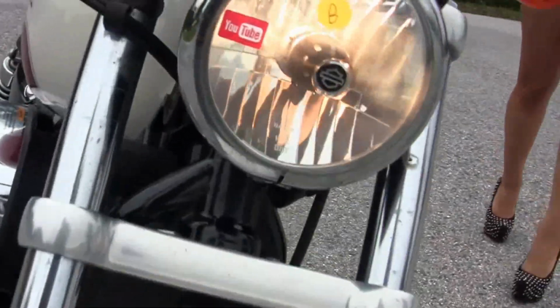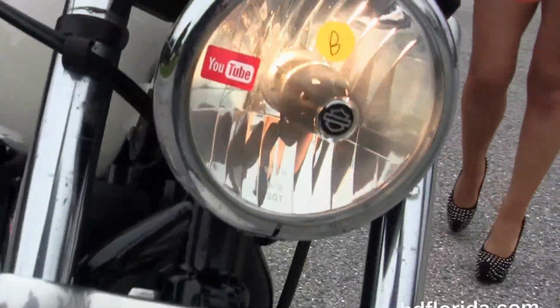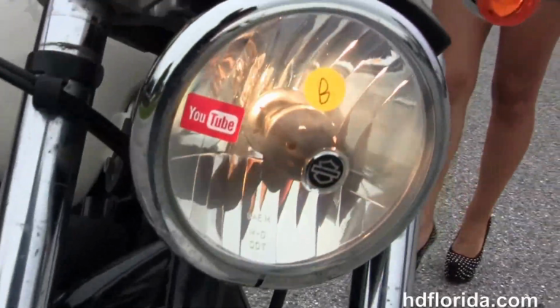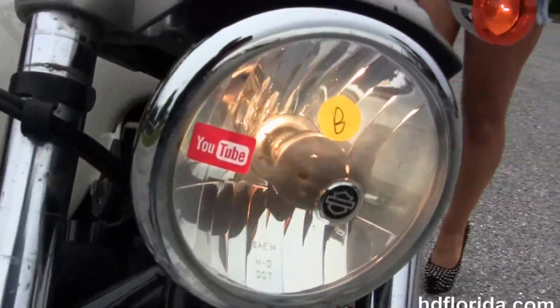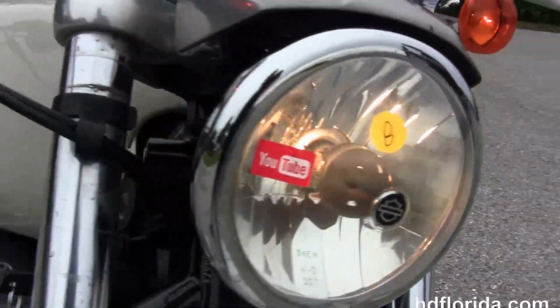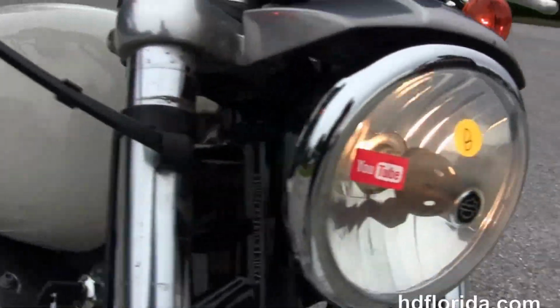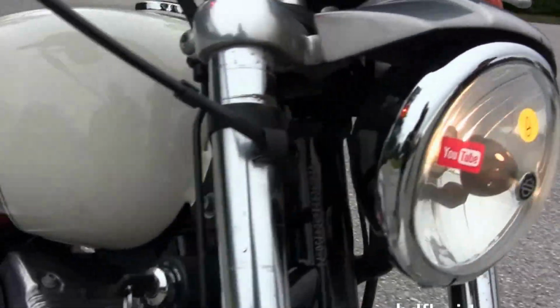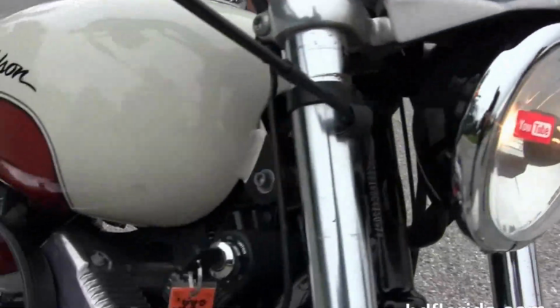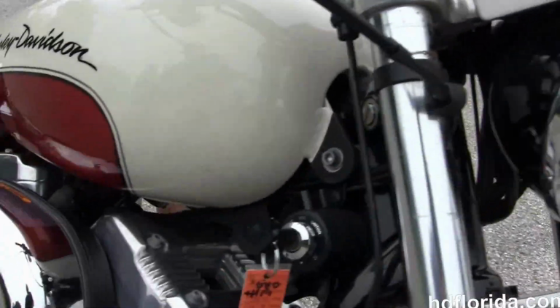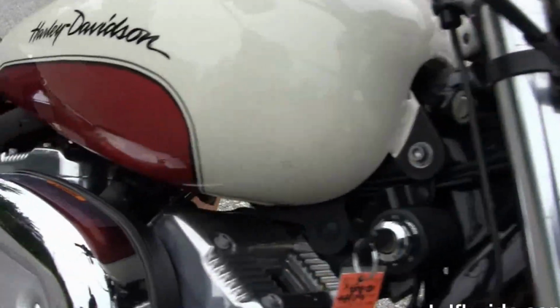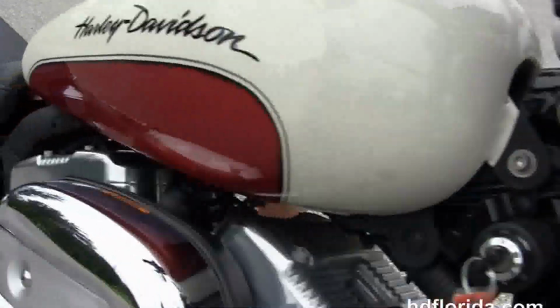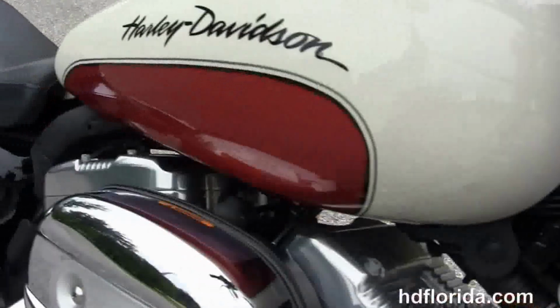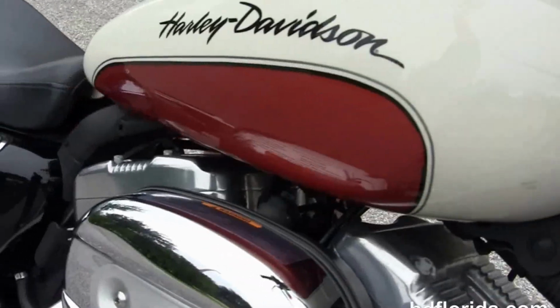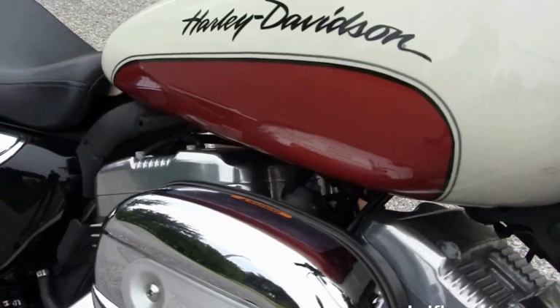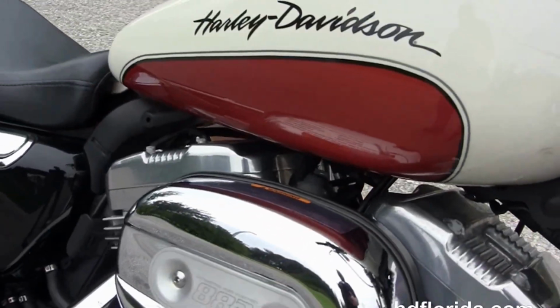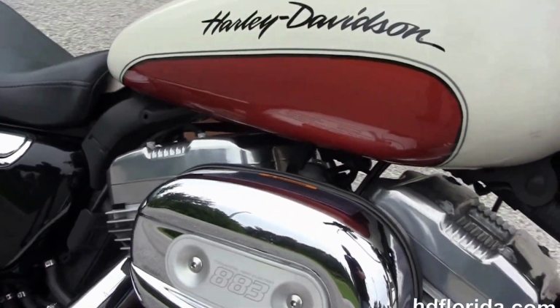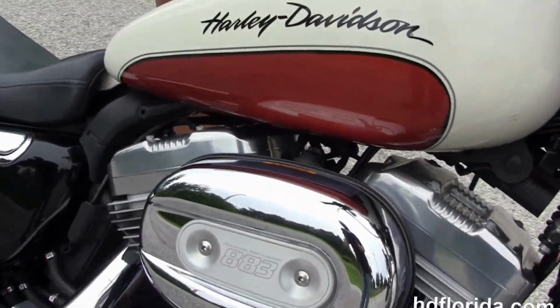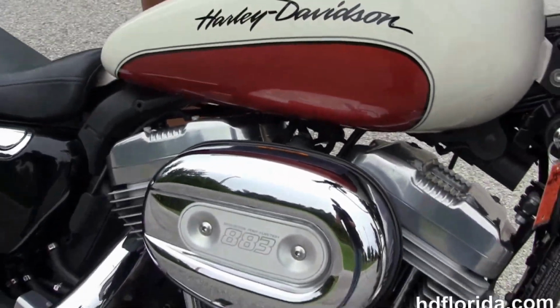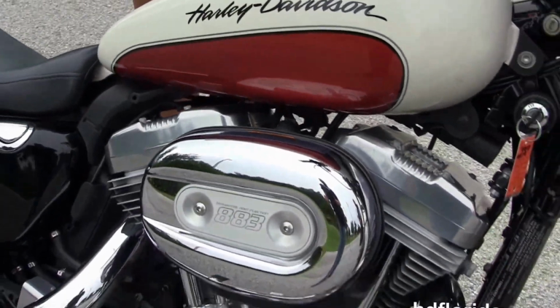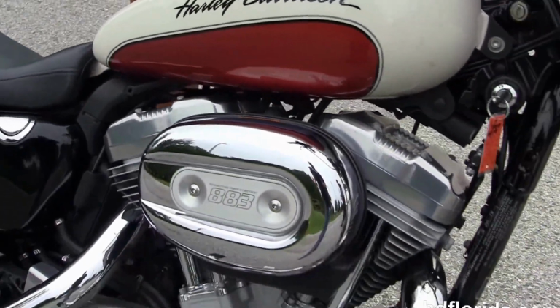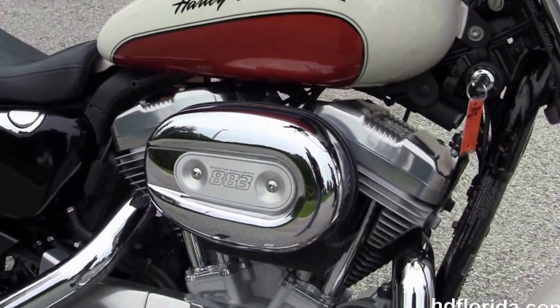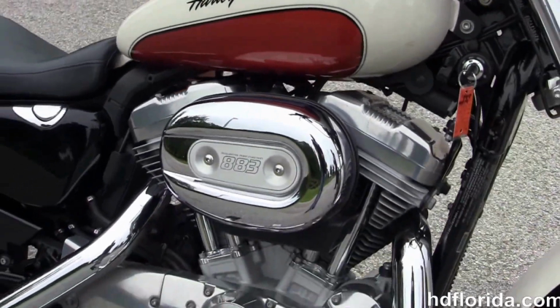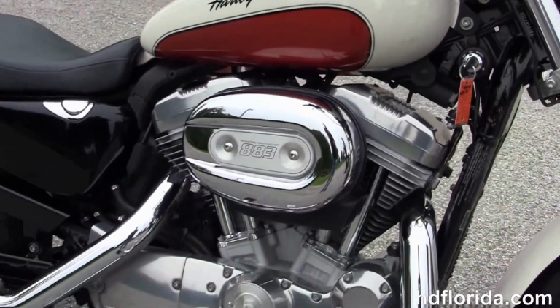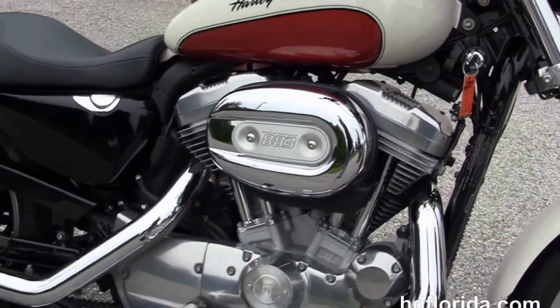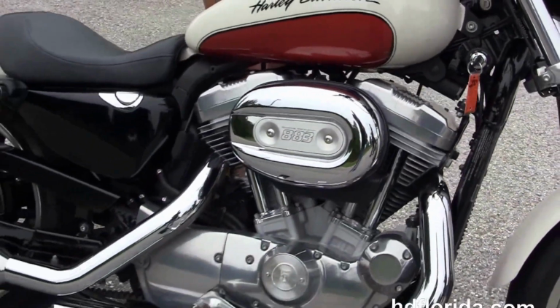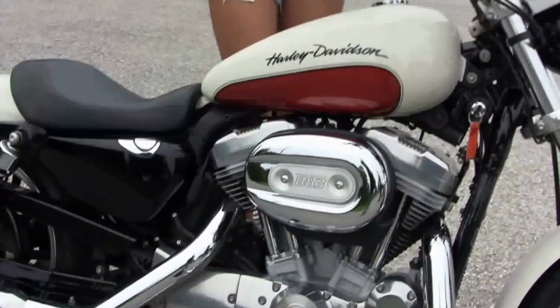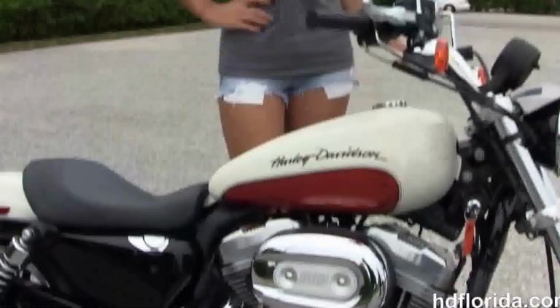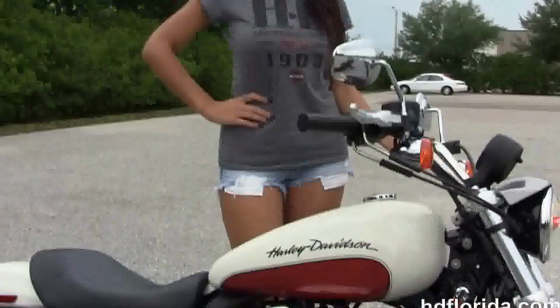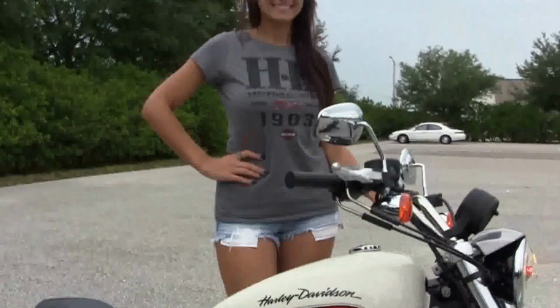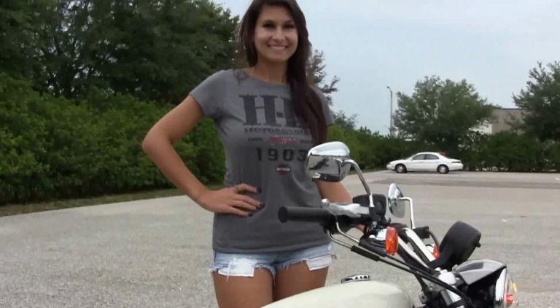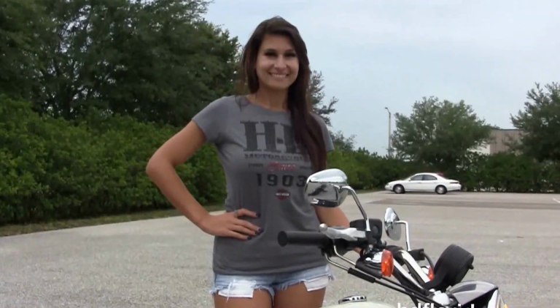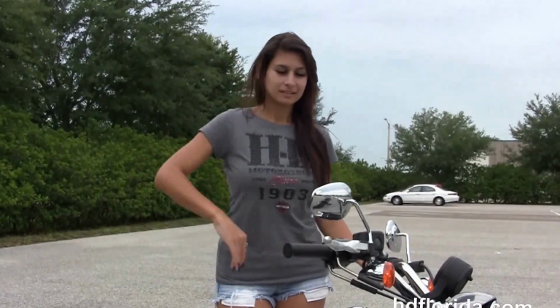It has just had a fresh service, and we finance used Harley-Davidsons up to 72 months. Isla is going to fire it up for us real quick.